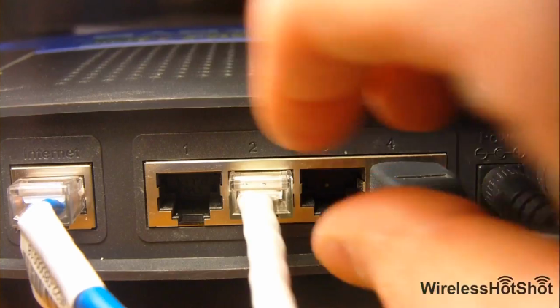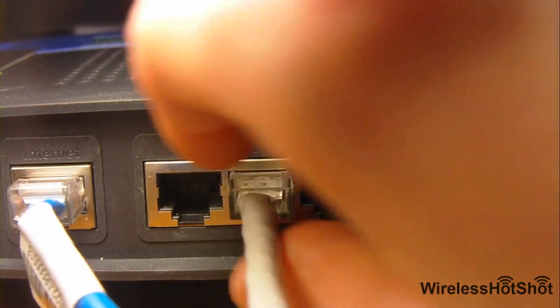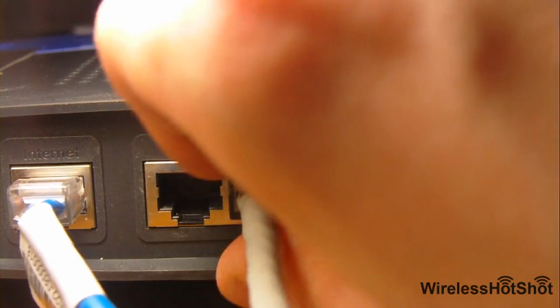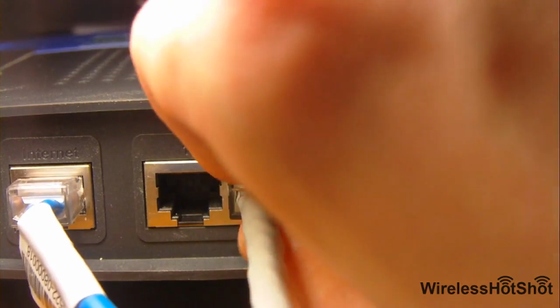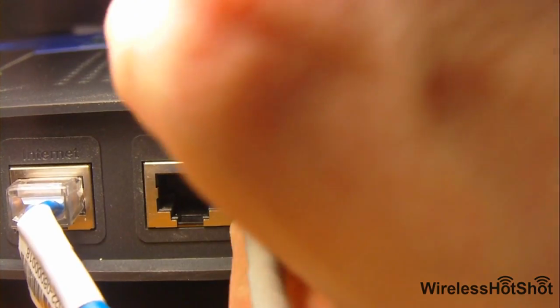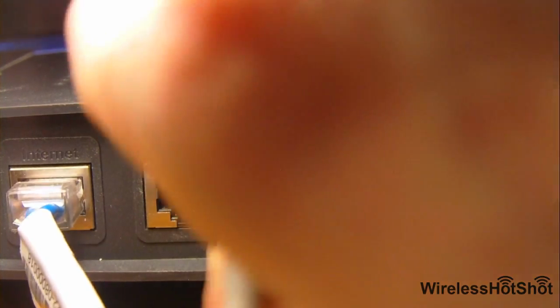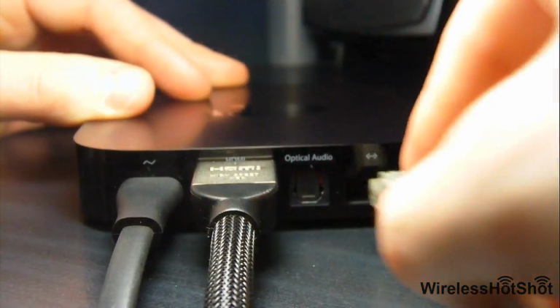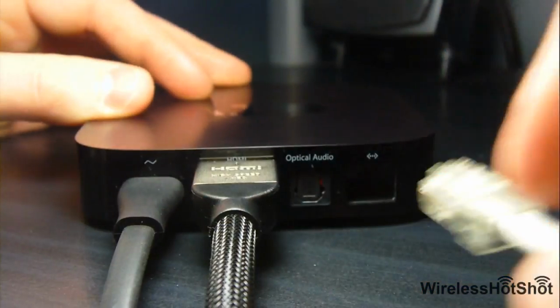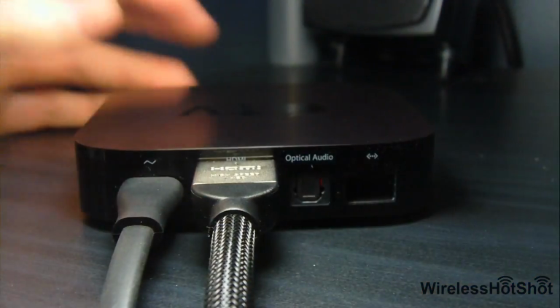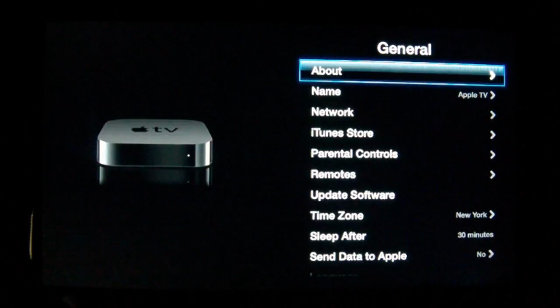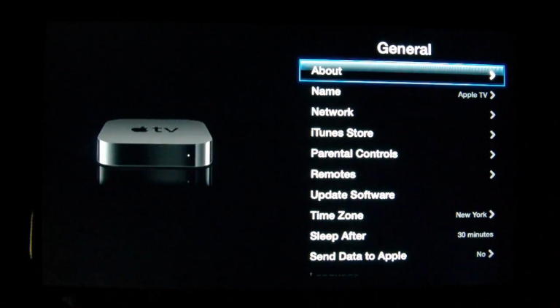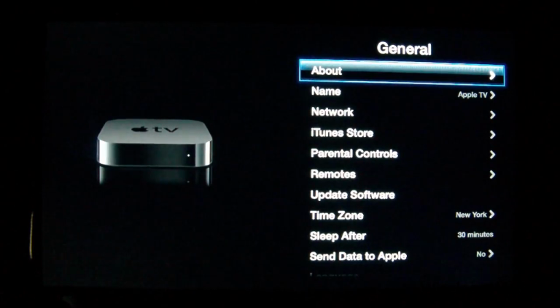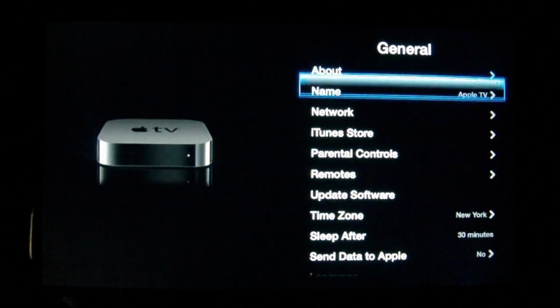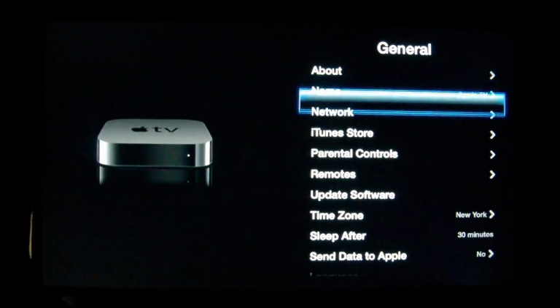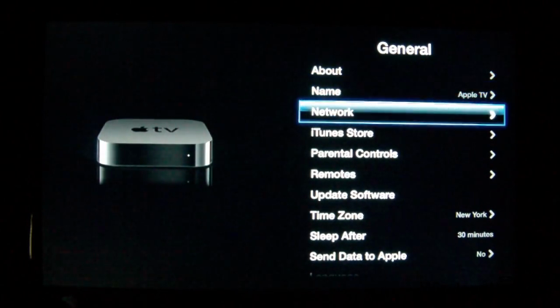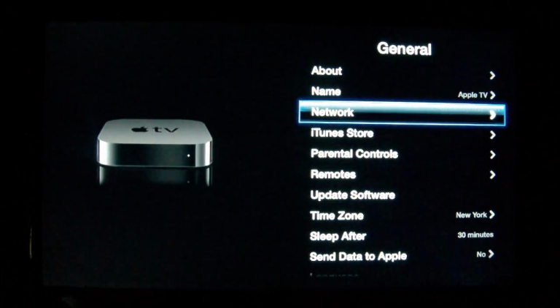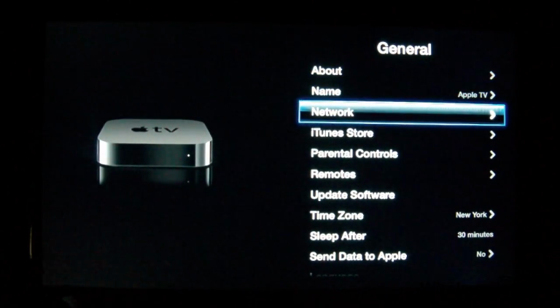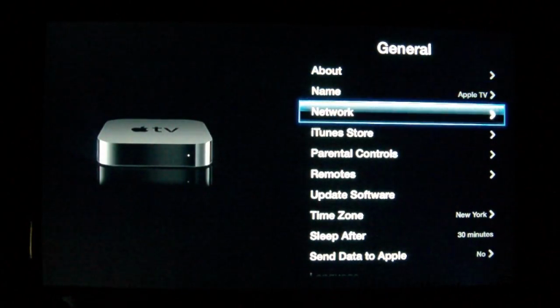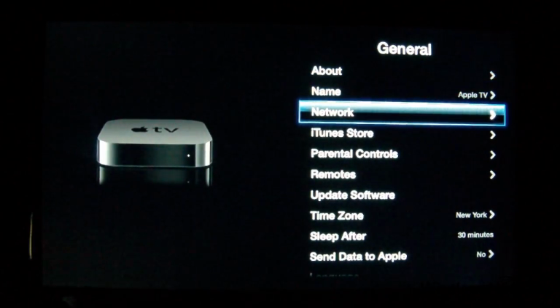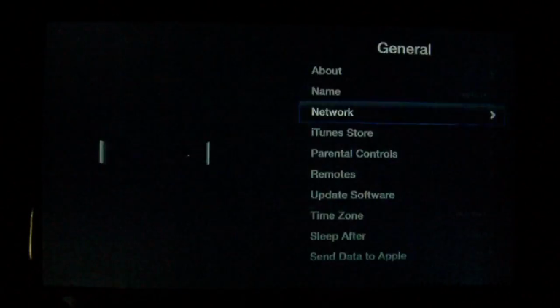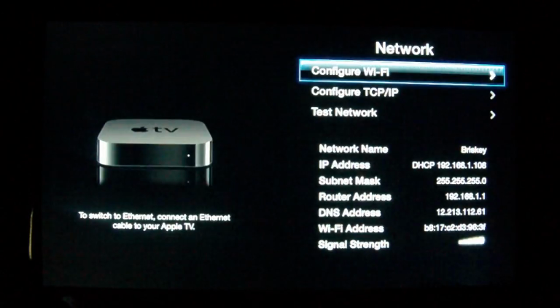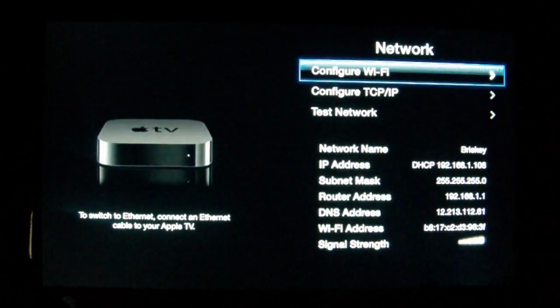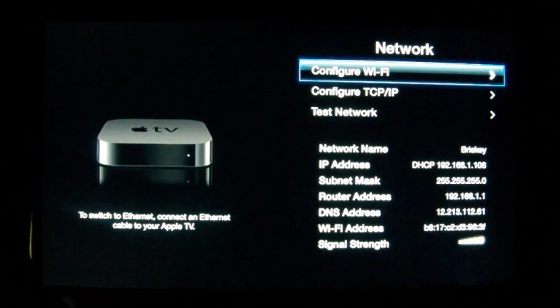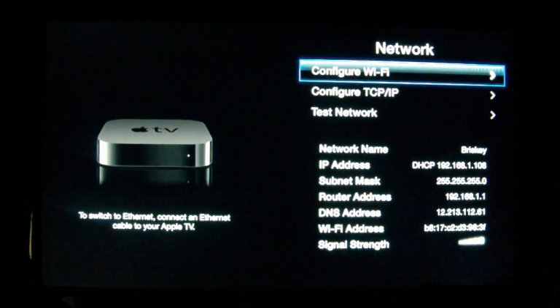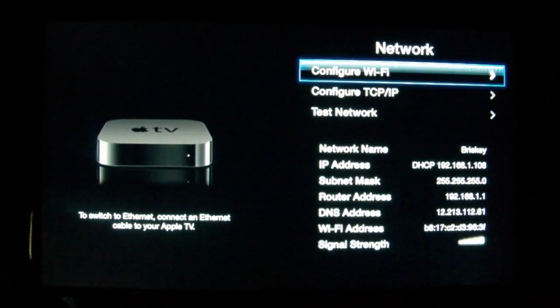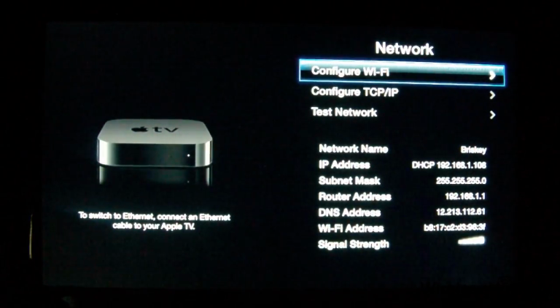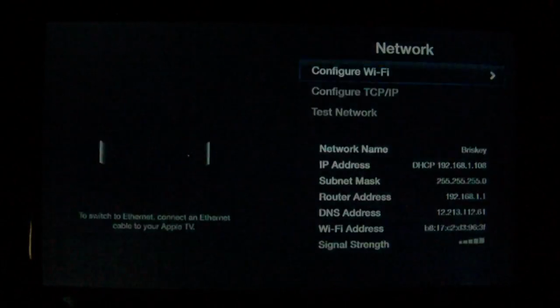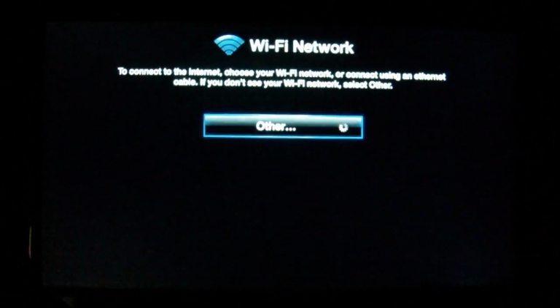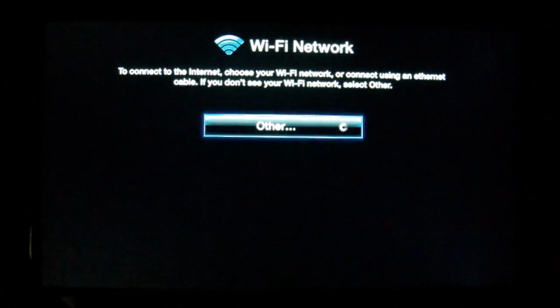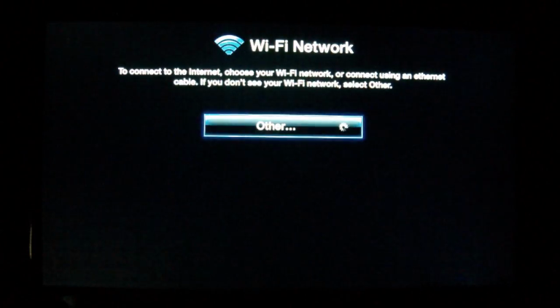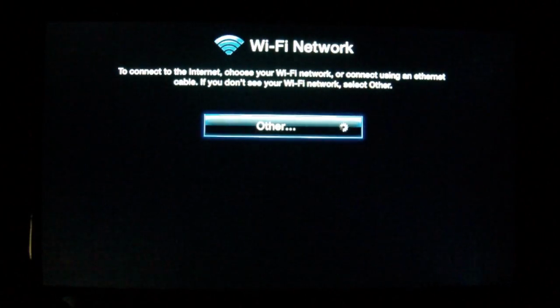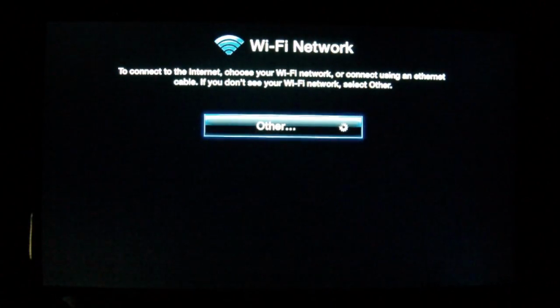Now you can unplug the Ethernet cable from the Apple TV and router. With your newly paired remote, navigate to the Wi-Fi settings and set up your Wi-Fi normally.